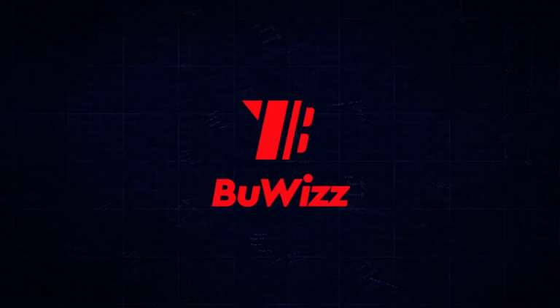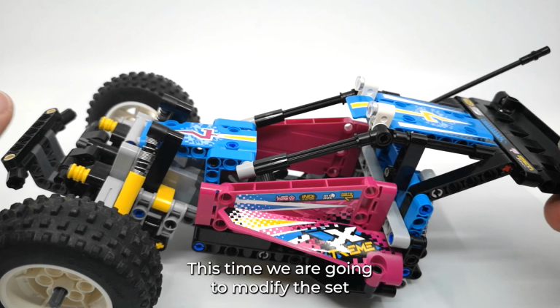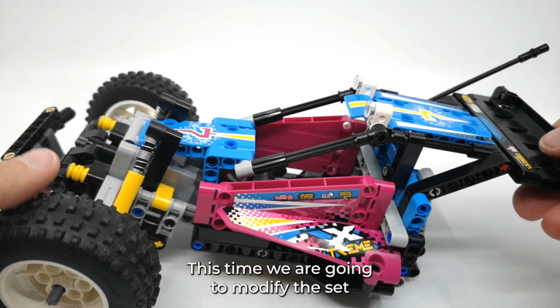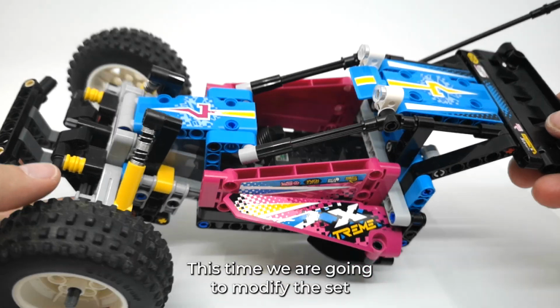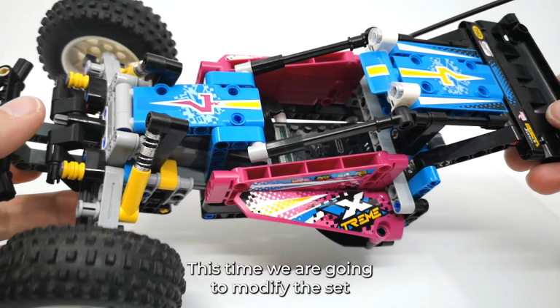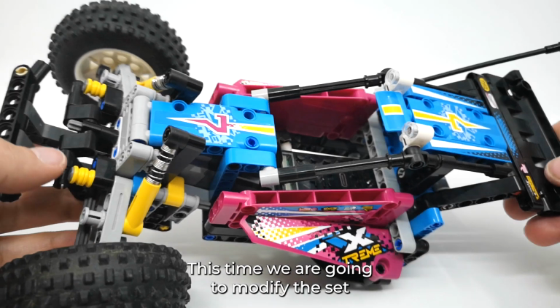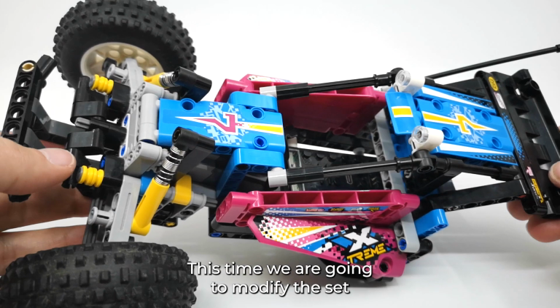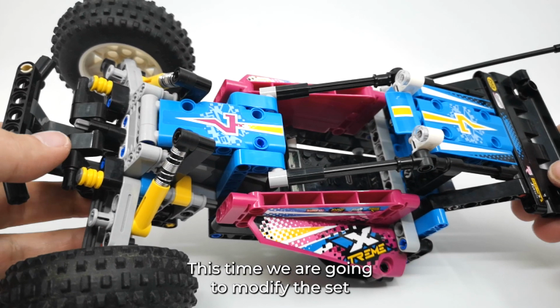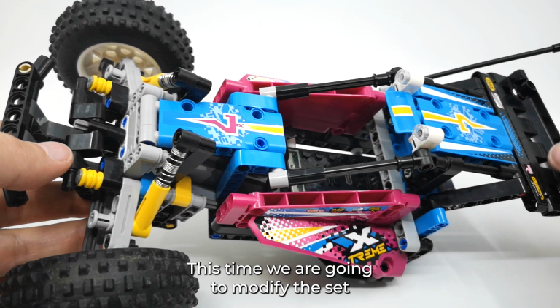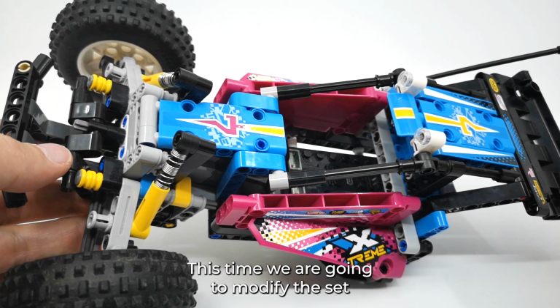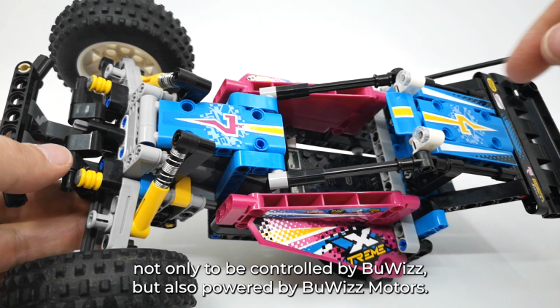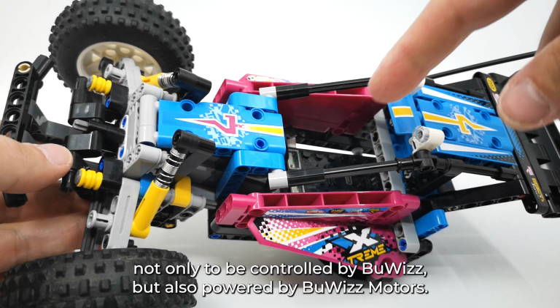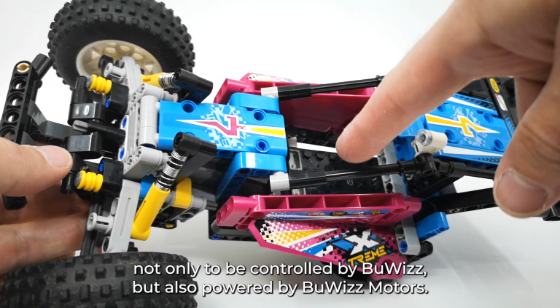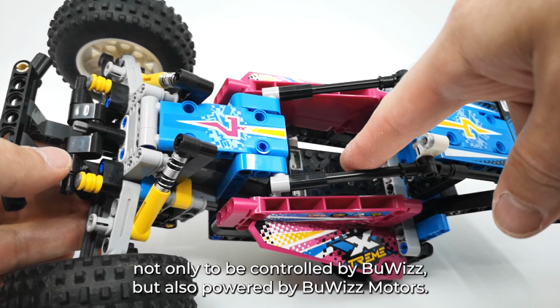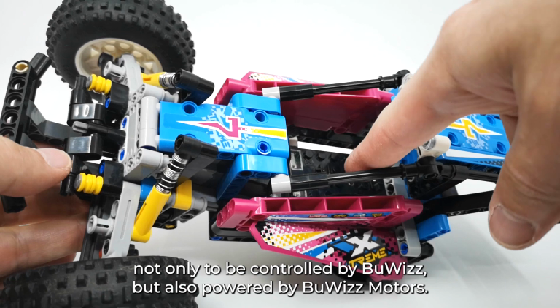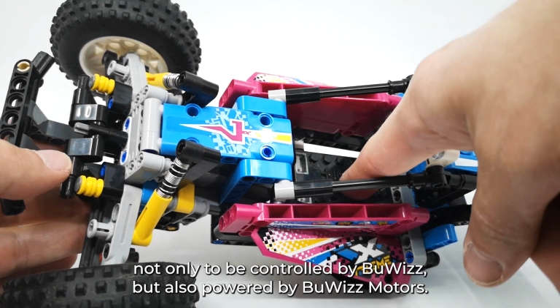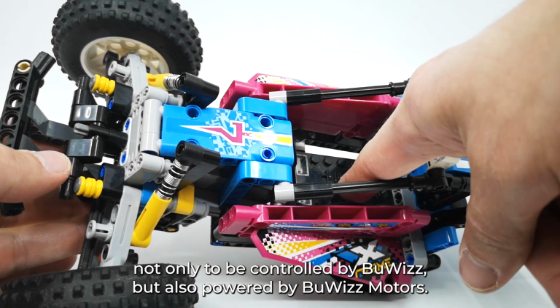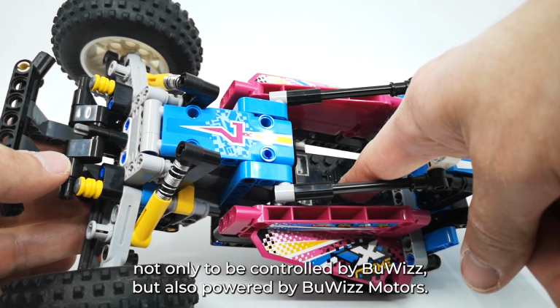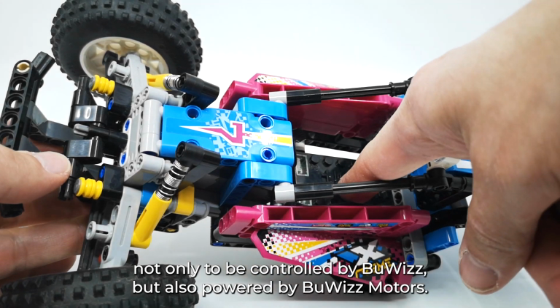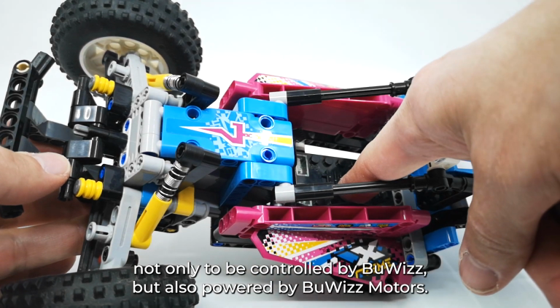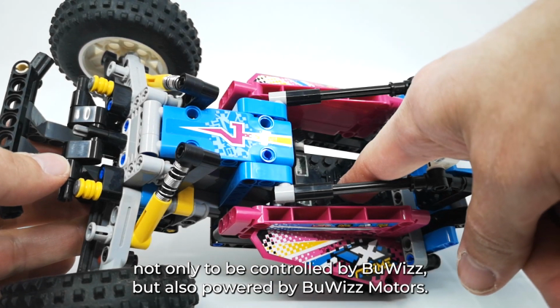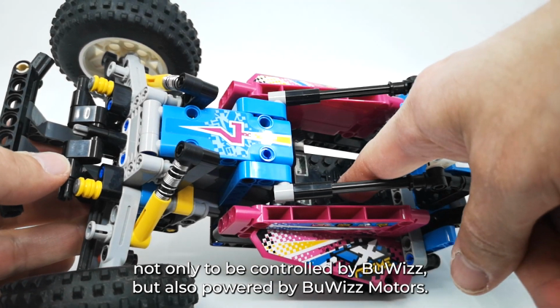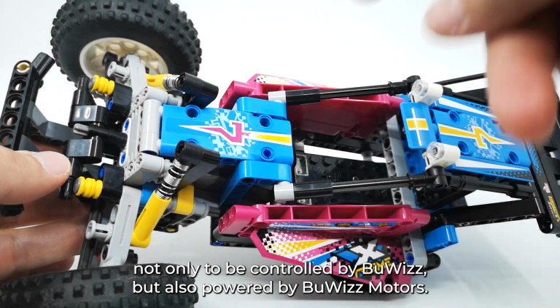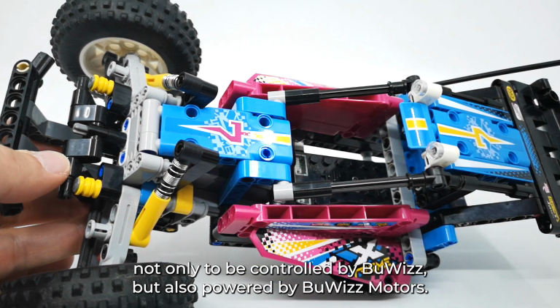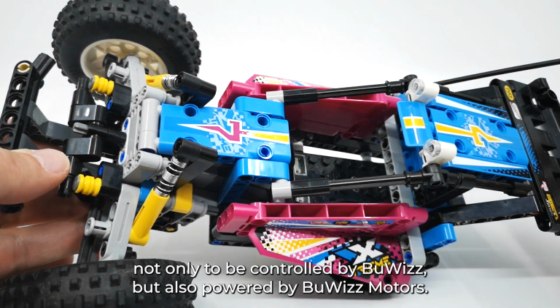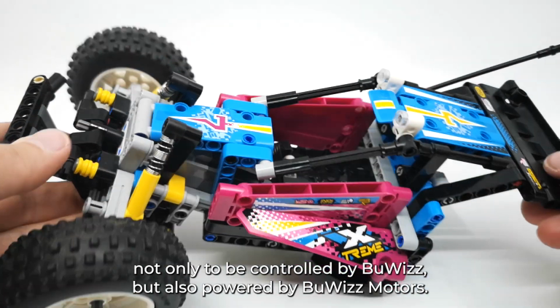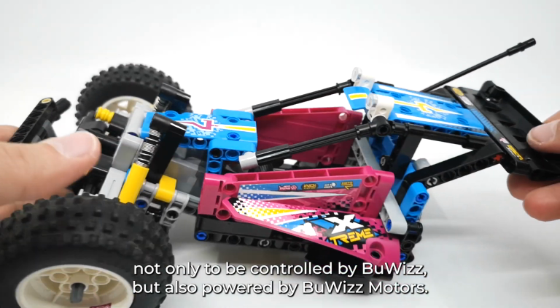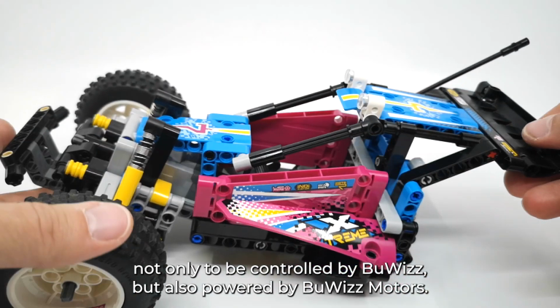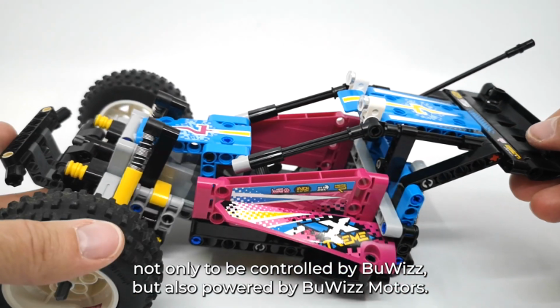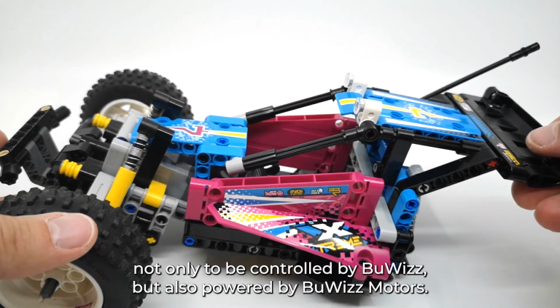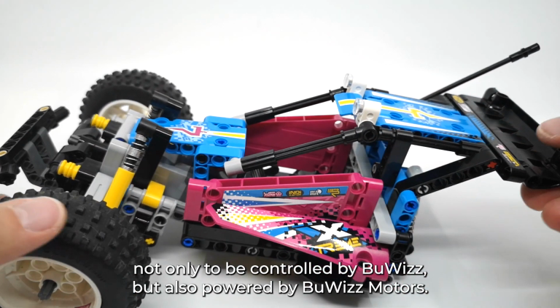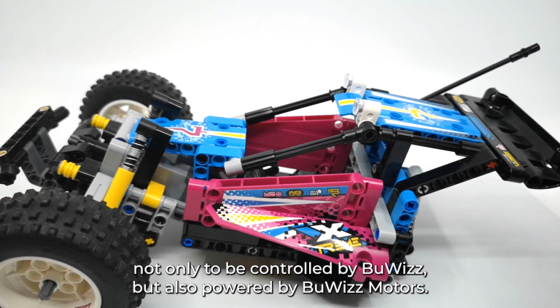This time we are going to modify the set not only to be controlled by buoys but also powered by buoys.